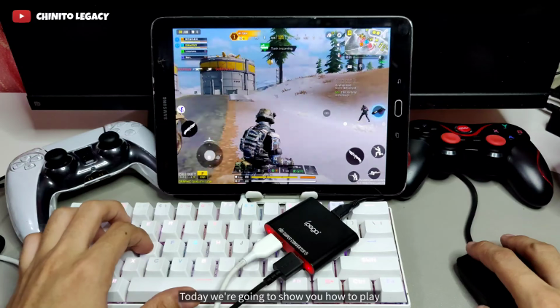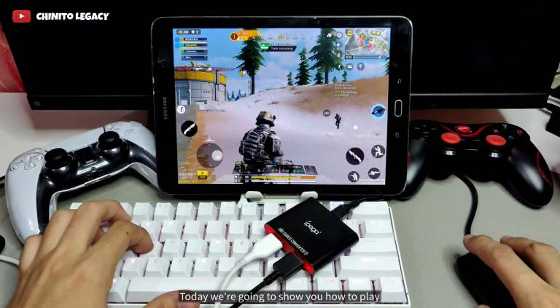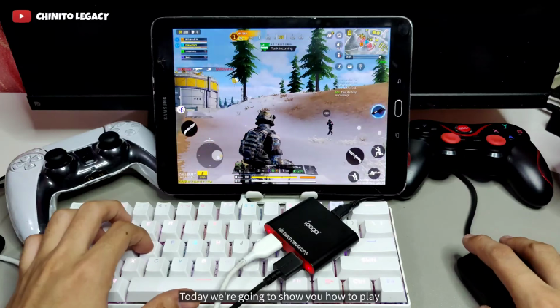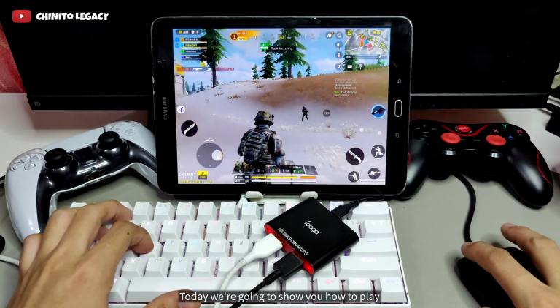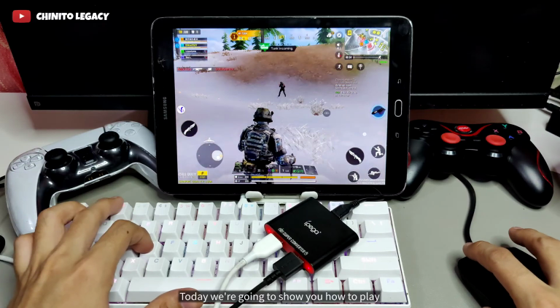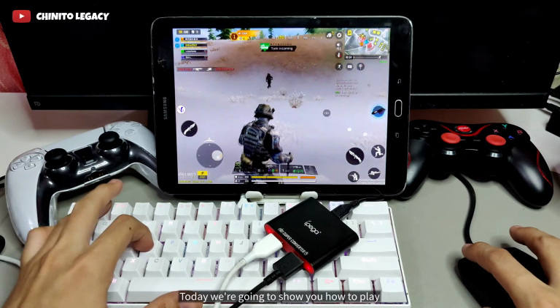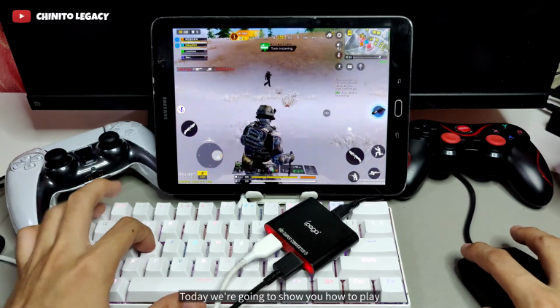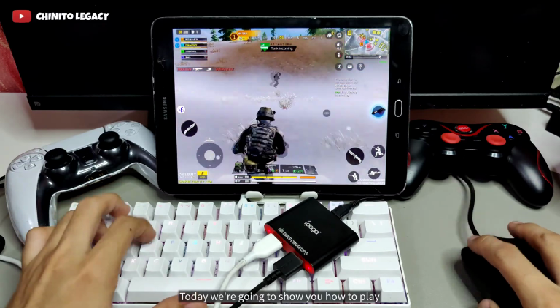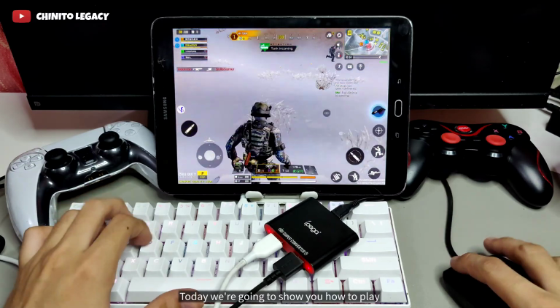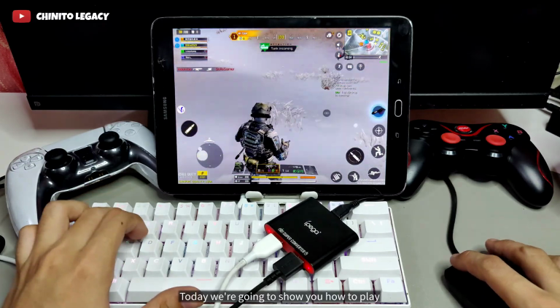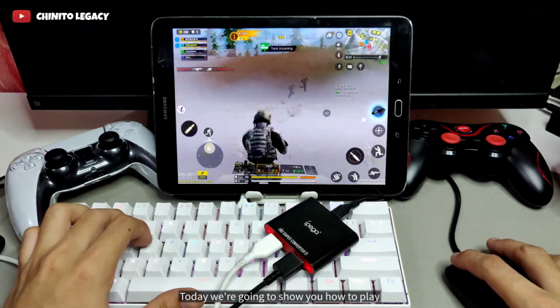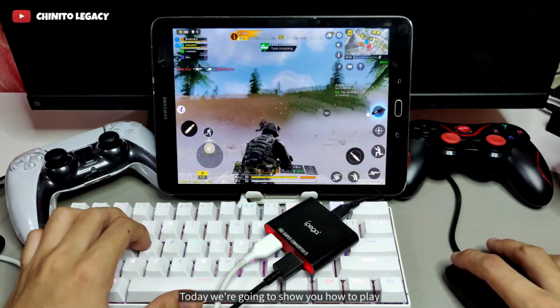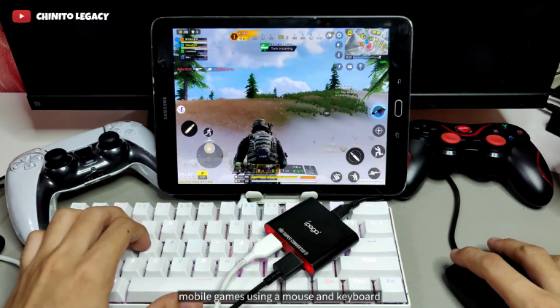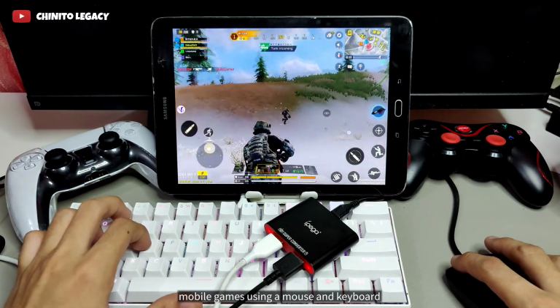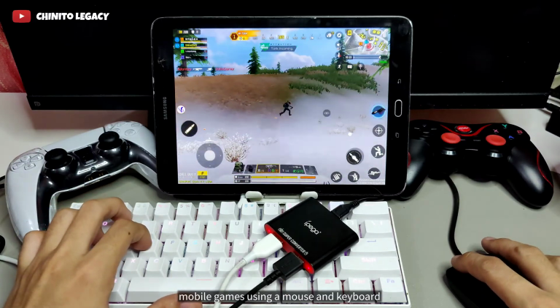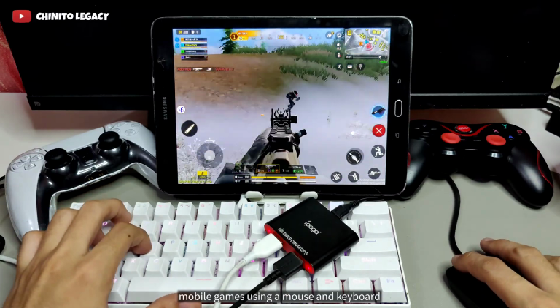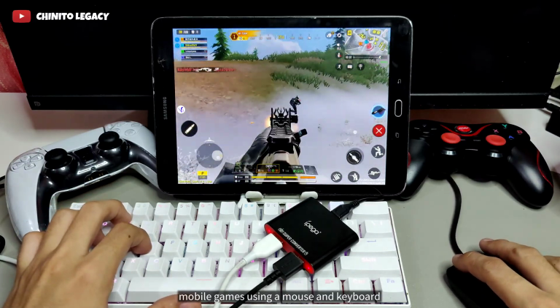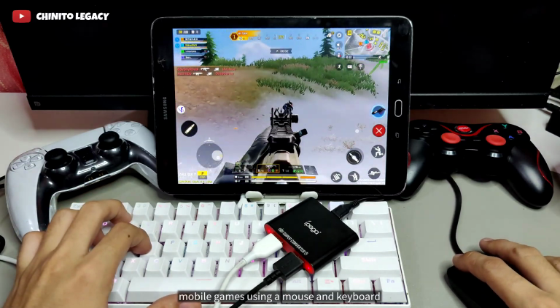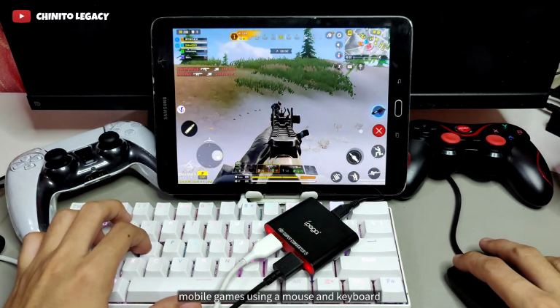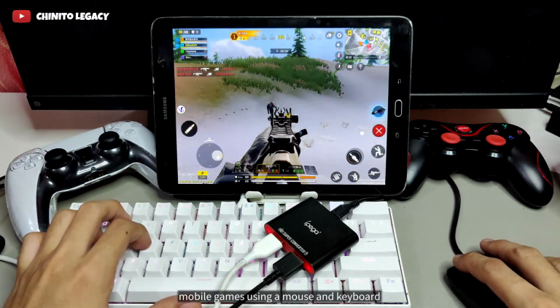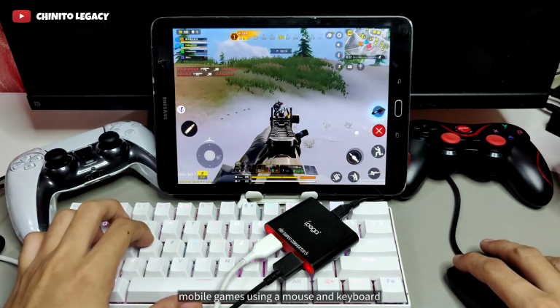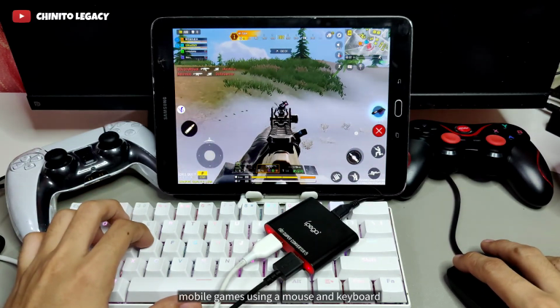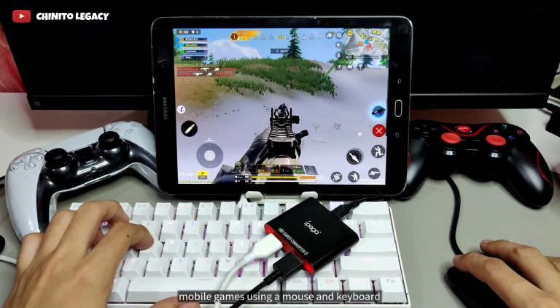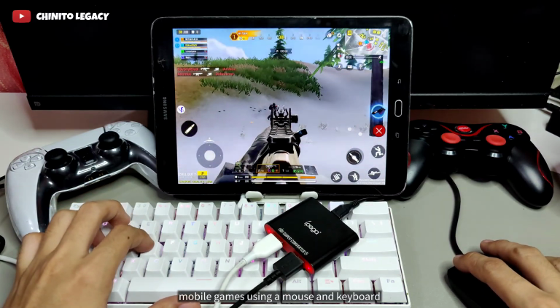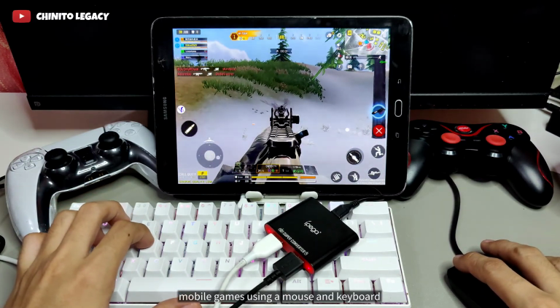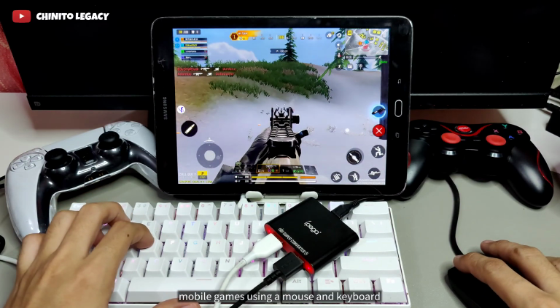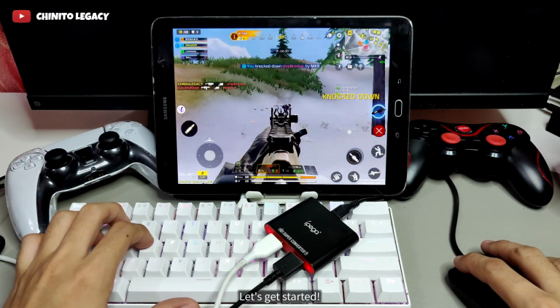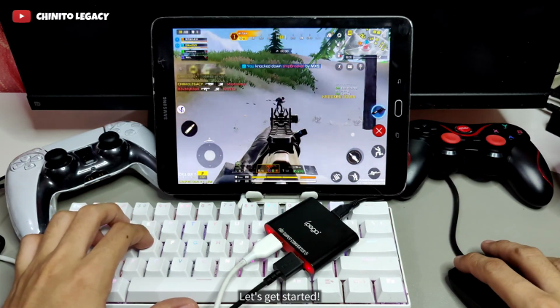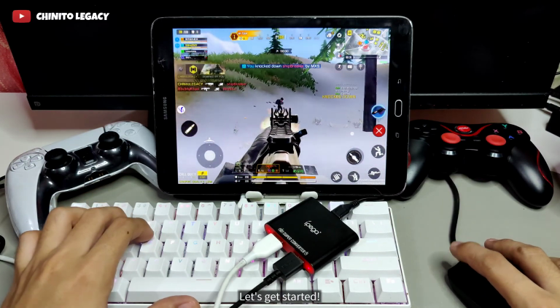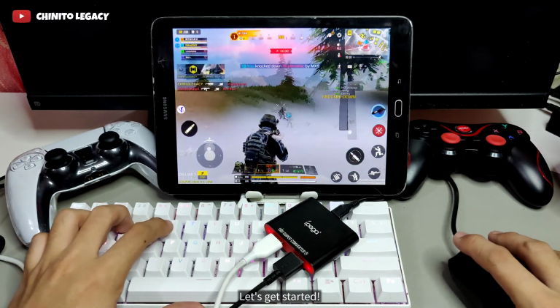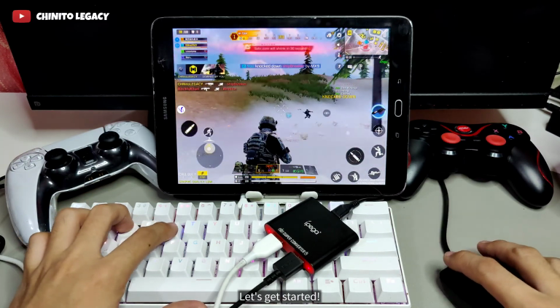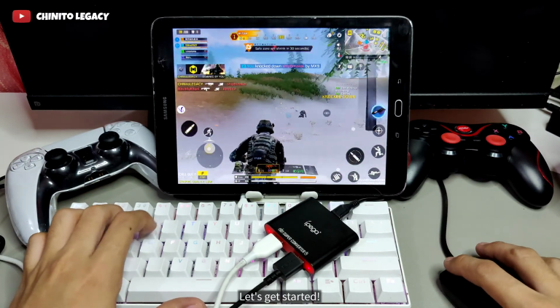Today we're going to show you how to play mobile games using a mouse and keyboard. Let's get started.